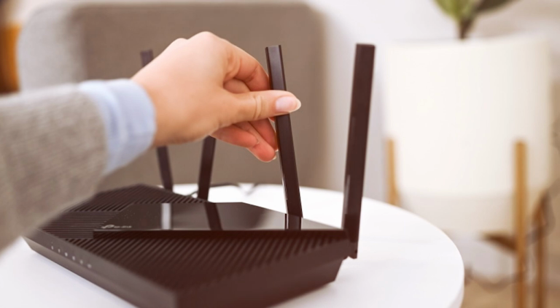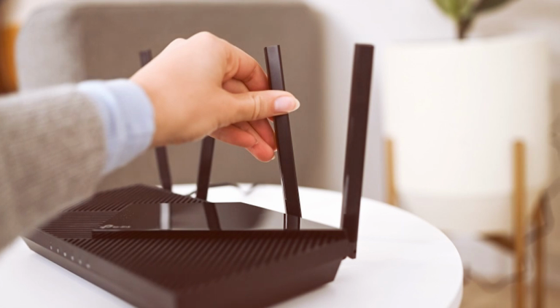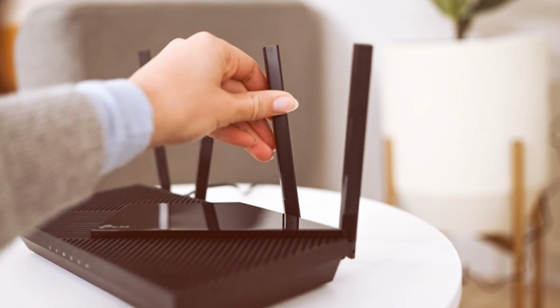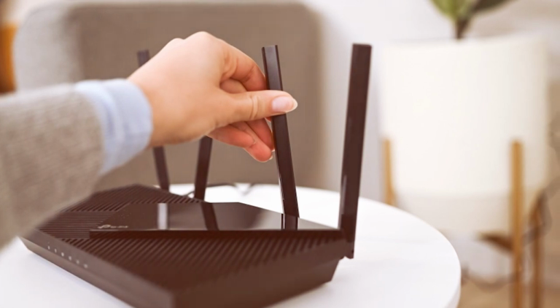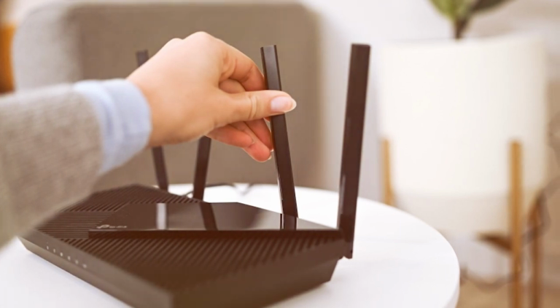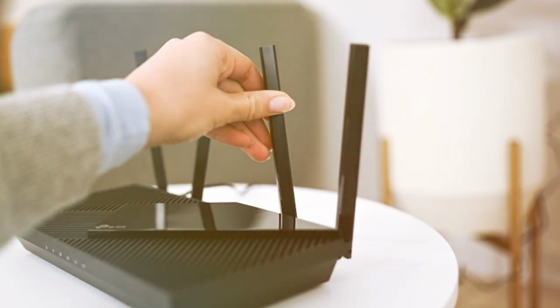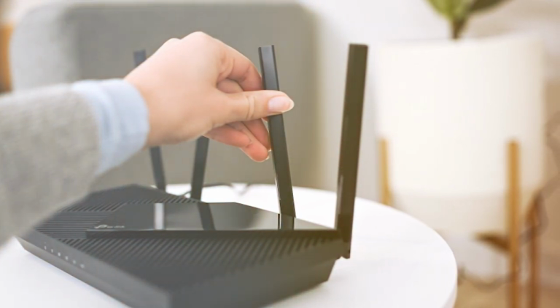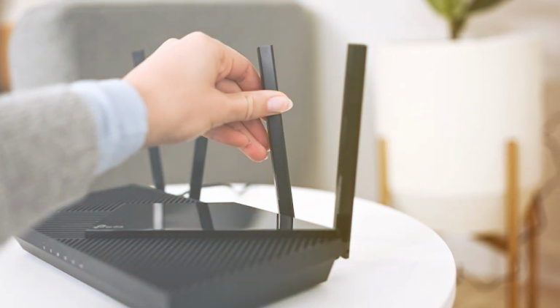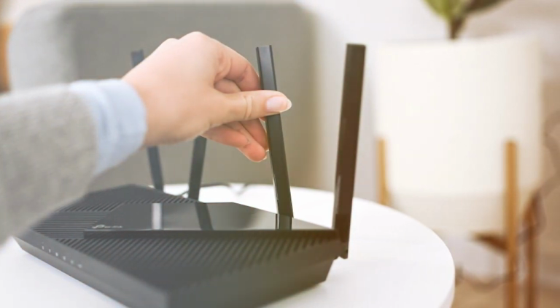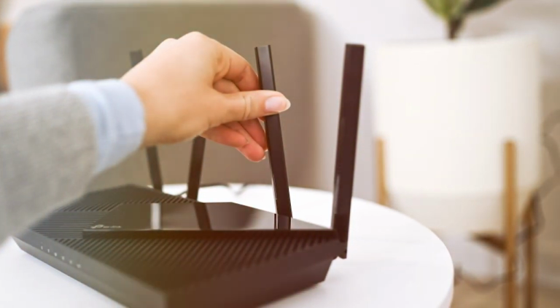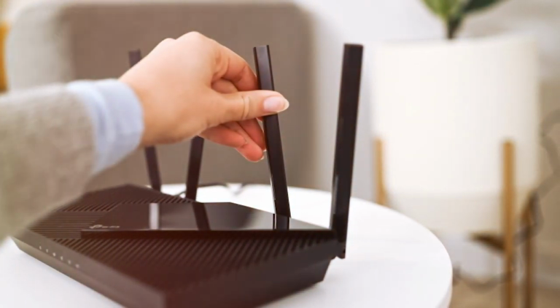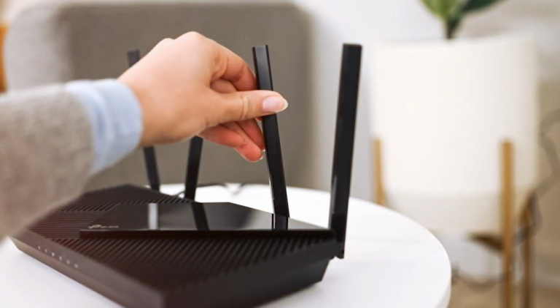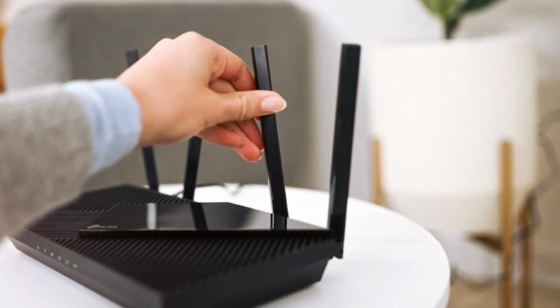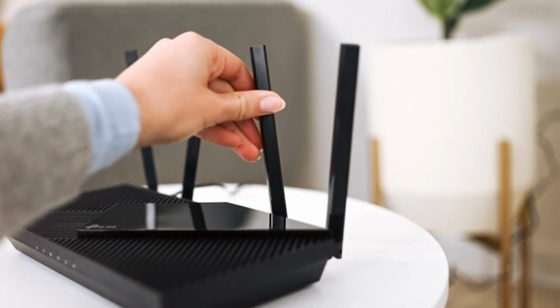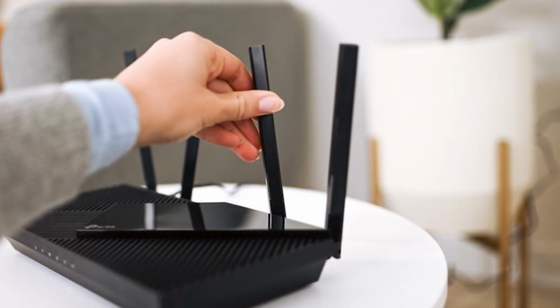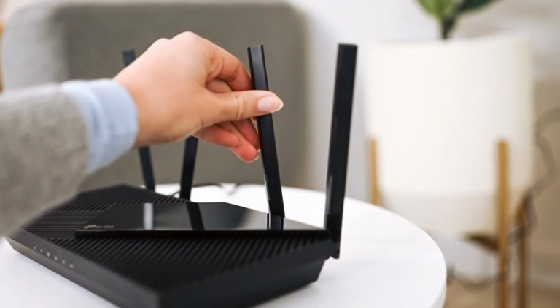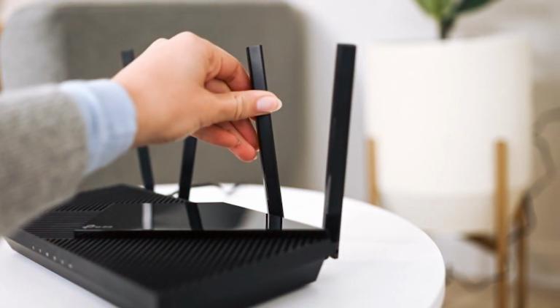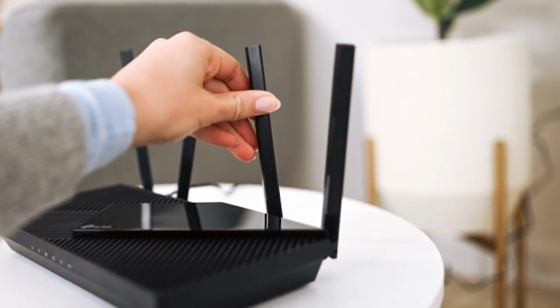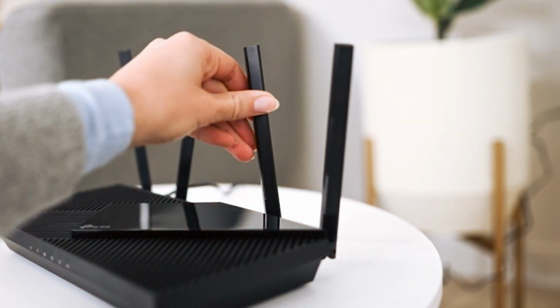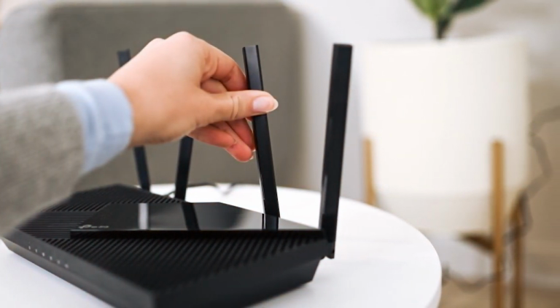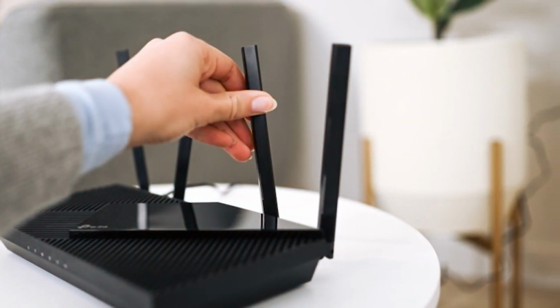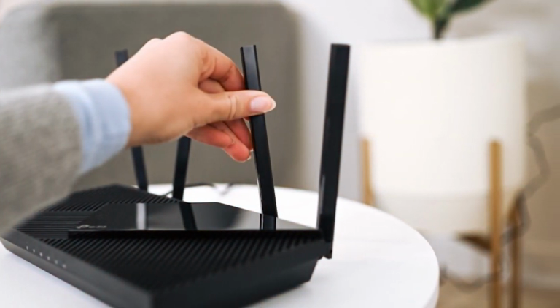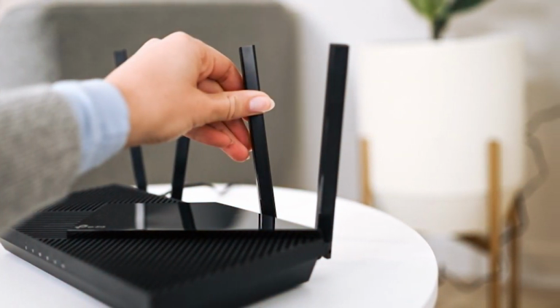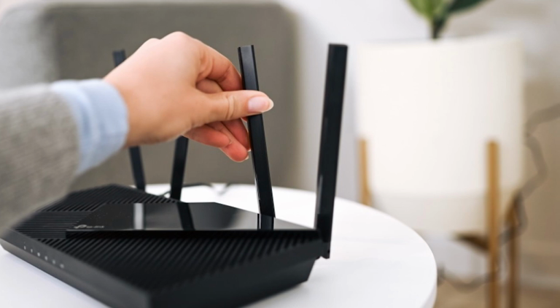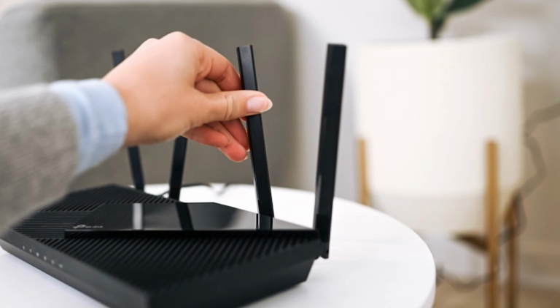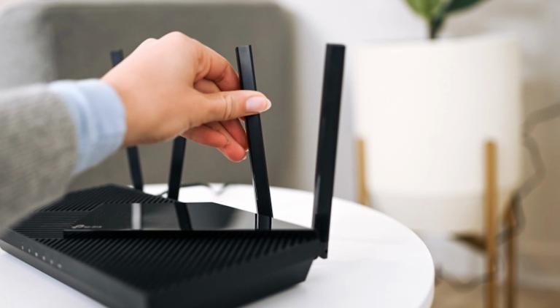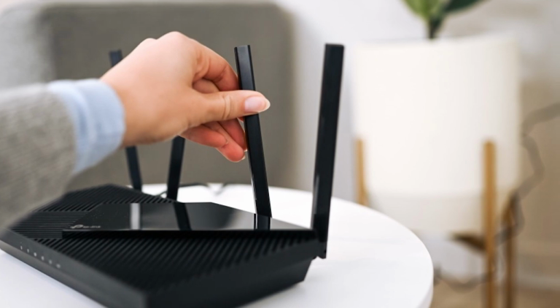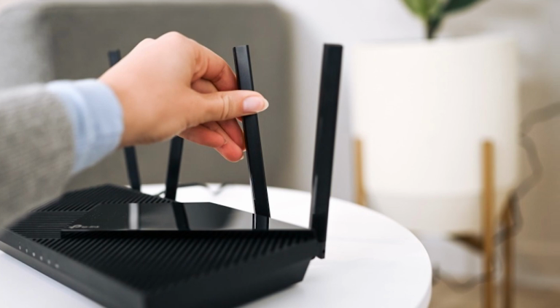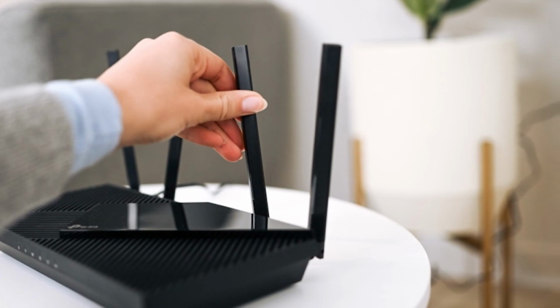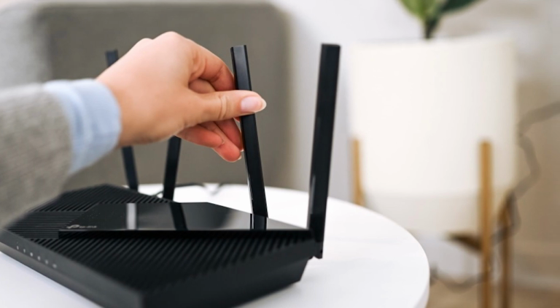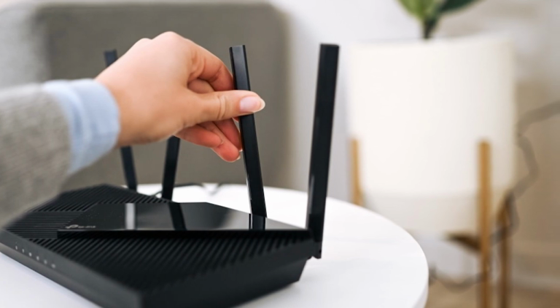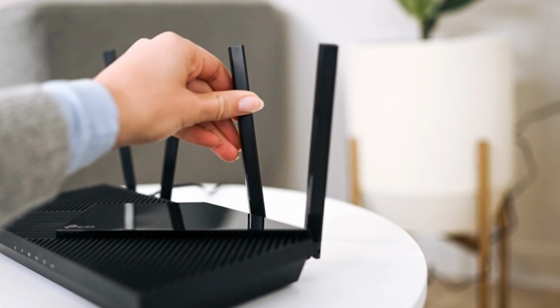Upgrade your home network with the TP-Link X3000 Wi-Fi 6 Router and enjoy seamless connectivity for all your devices.